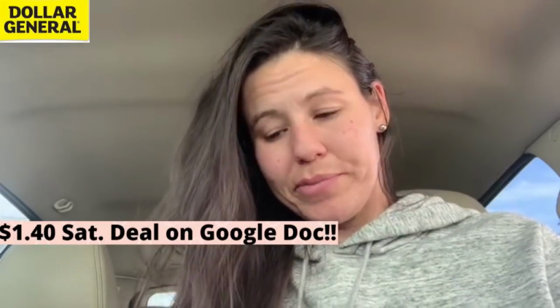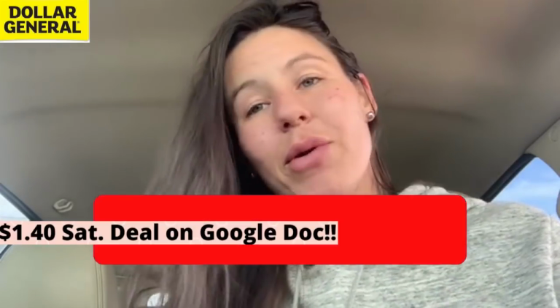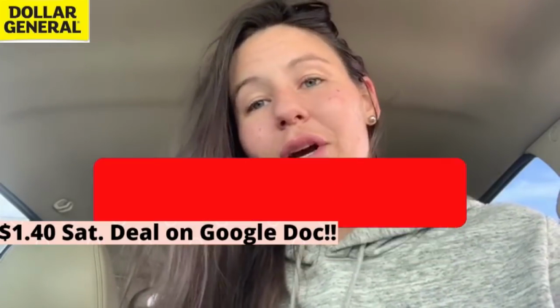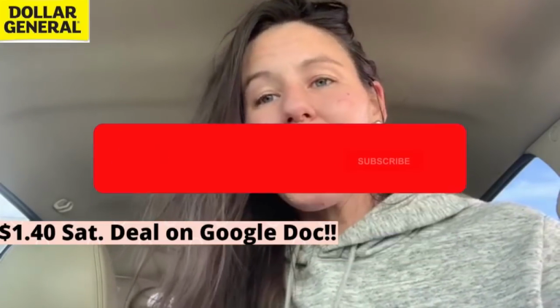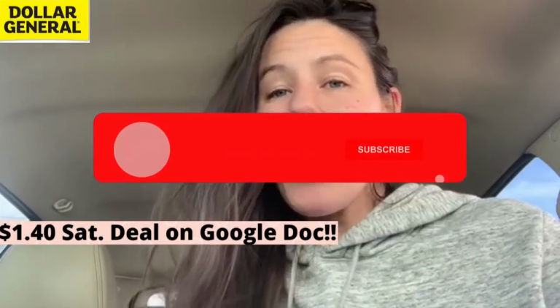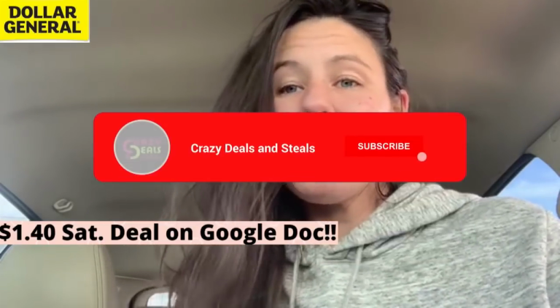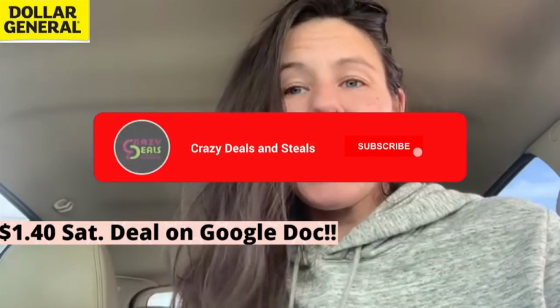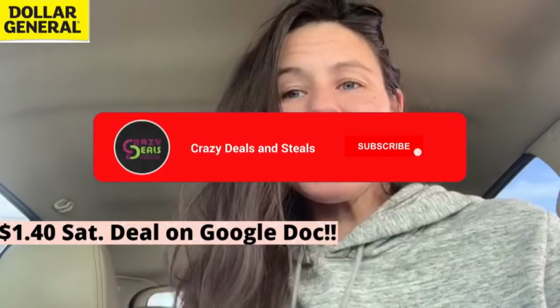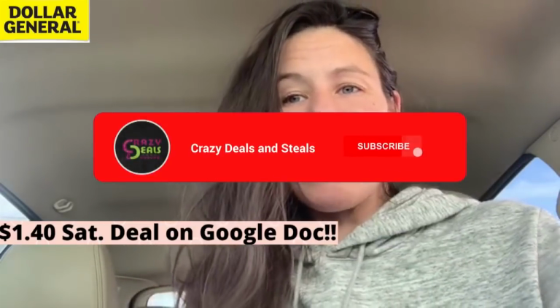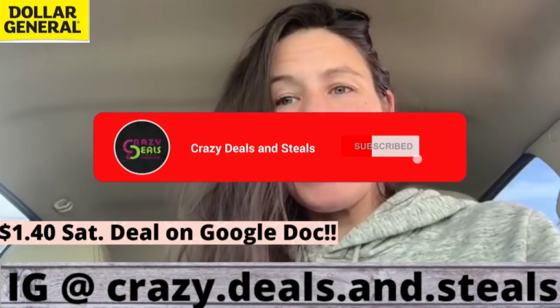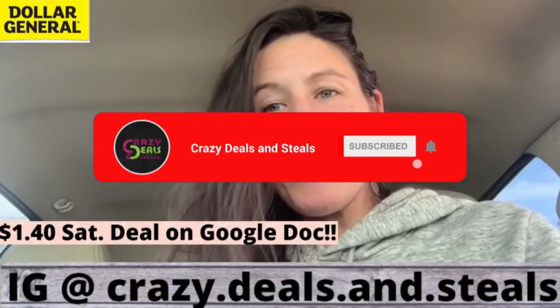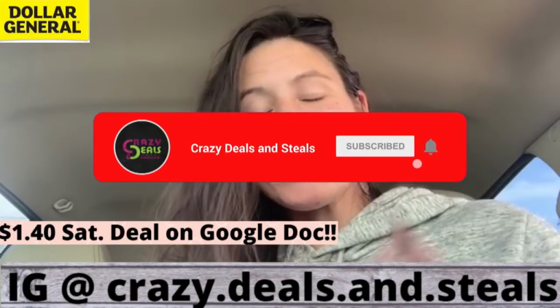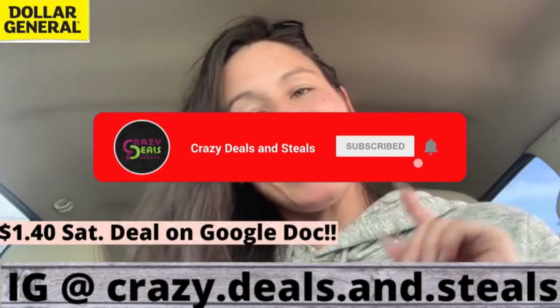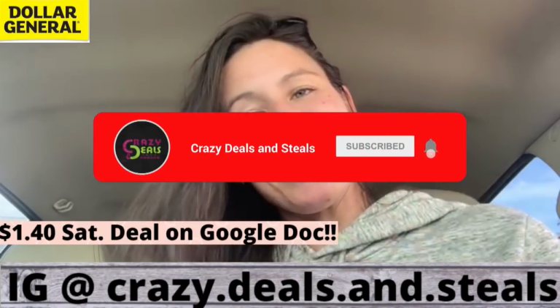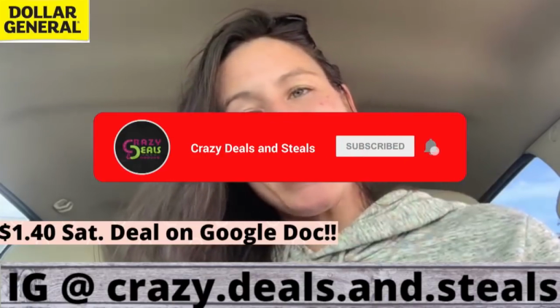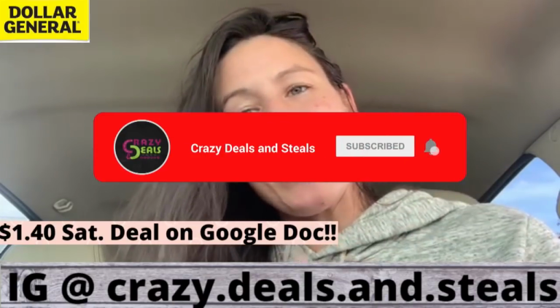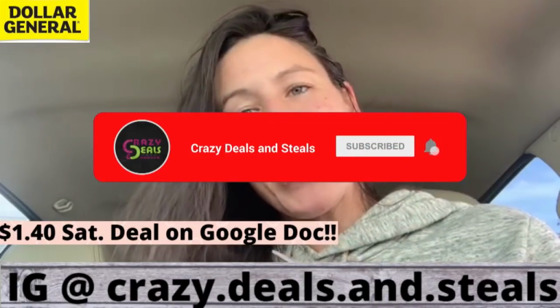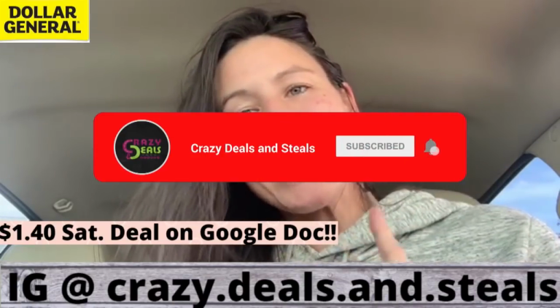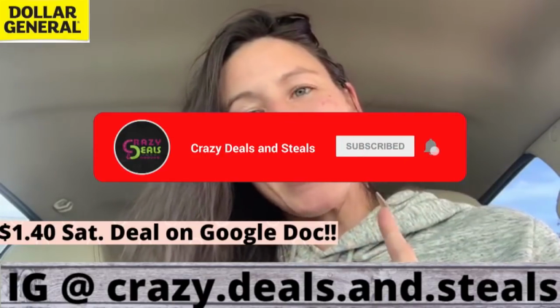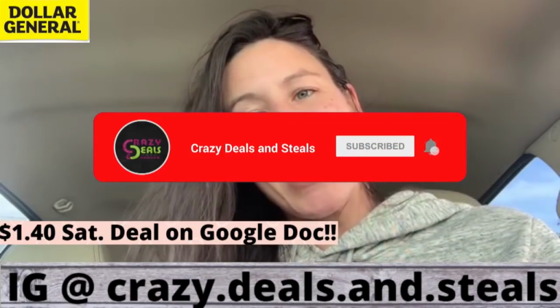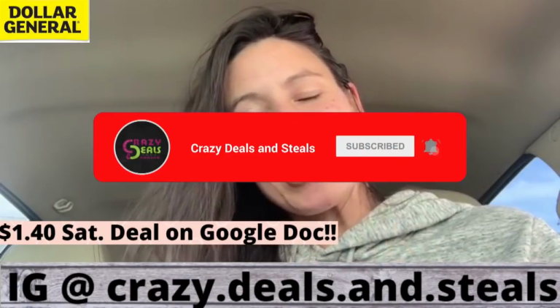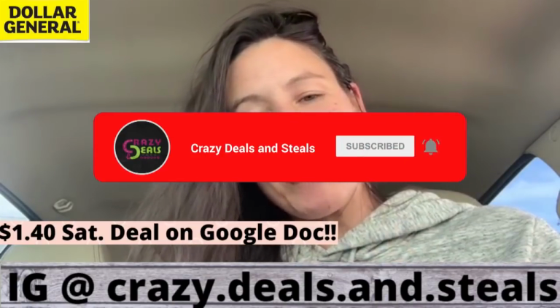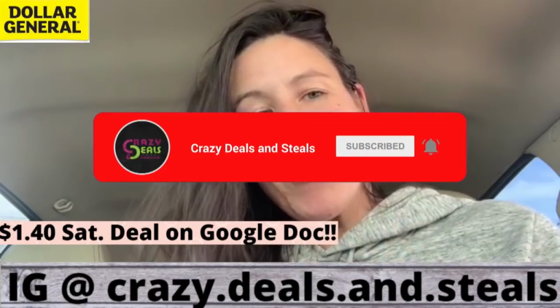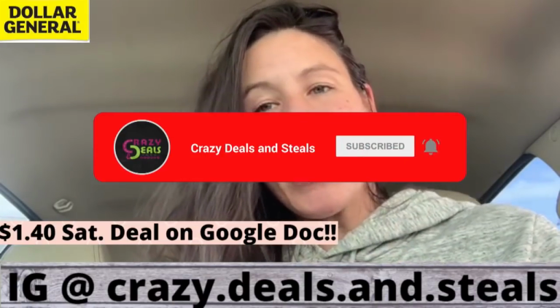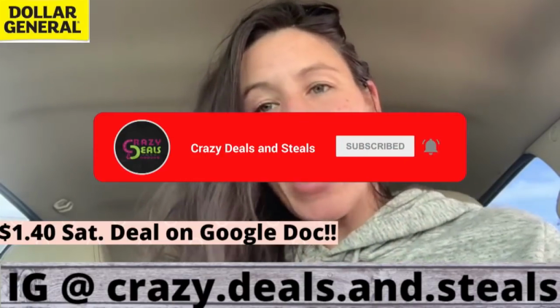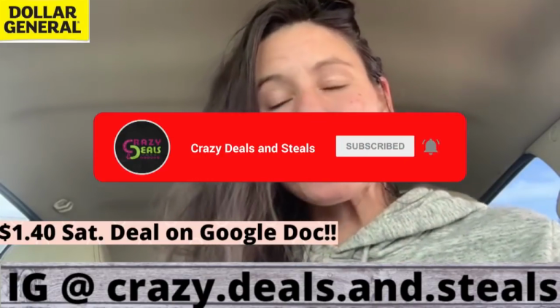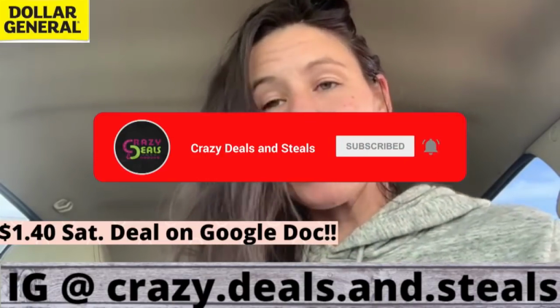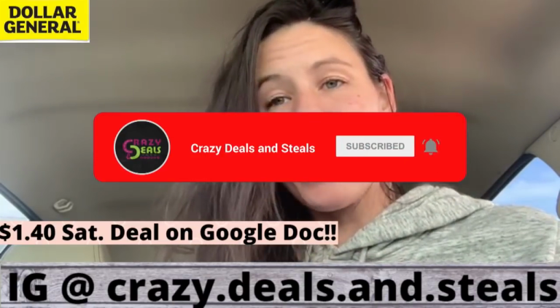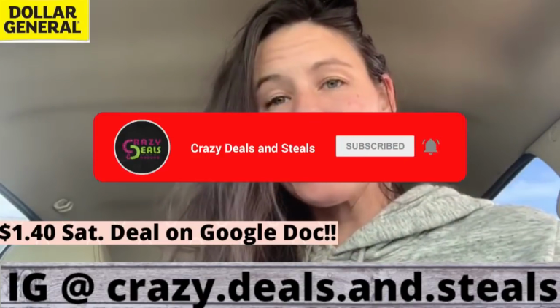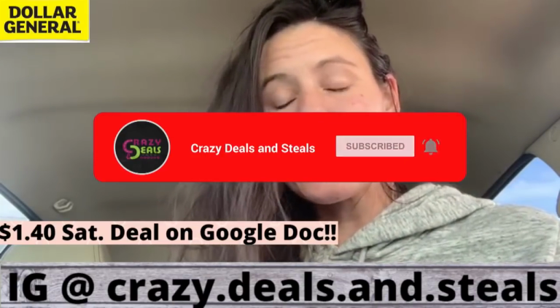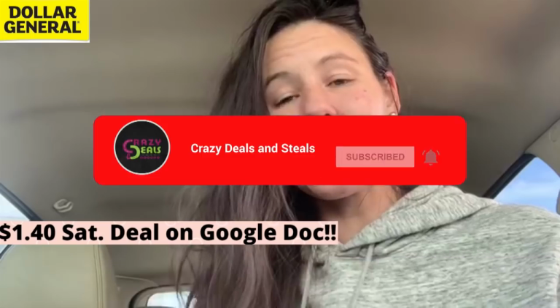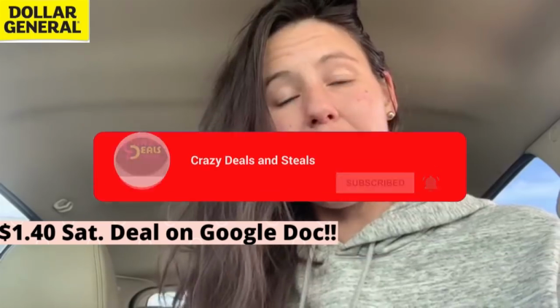If you are new here, welcome. My name is Stephanie and we focus on CVS, Walgreens, and Dollar General. We would love to have you as part of the Crazy Deals and Steals family.